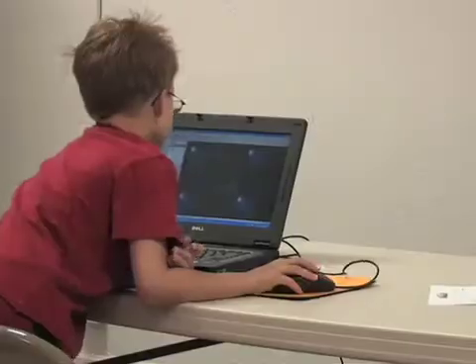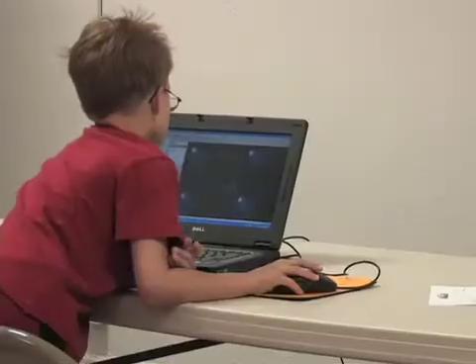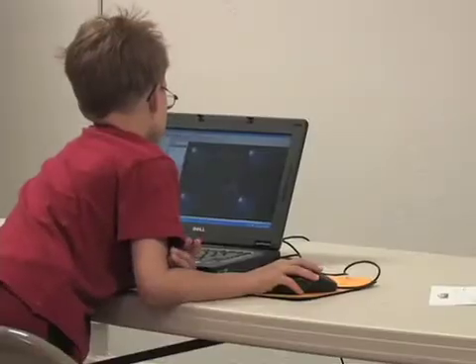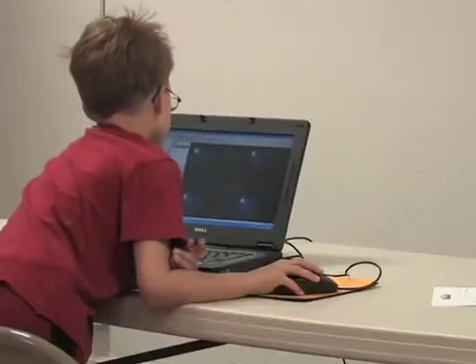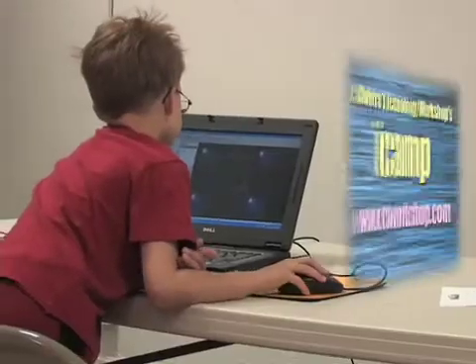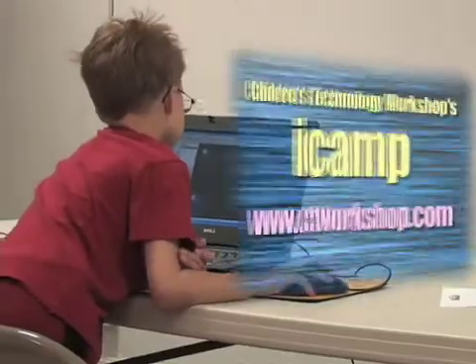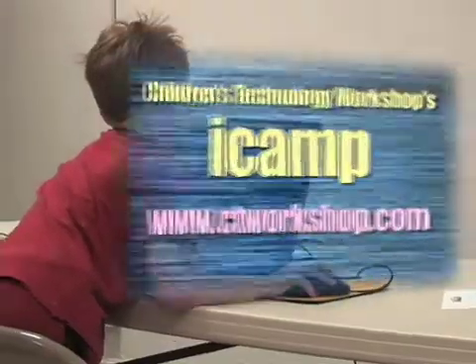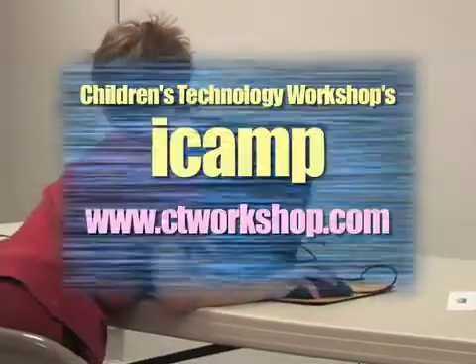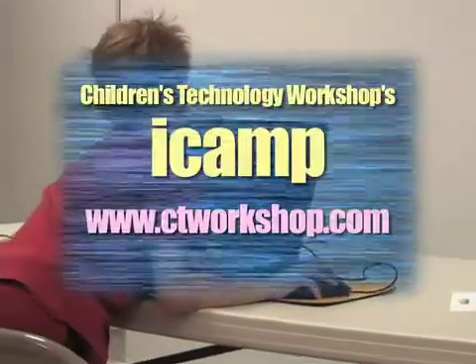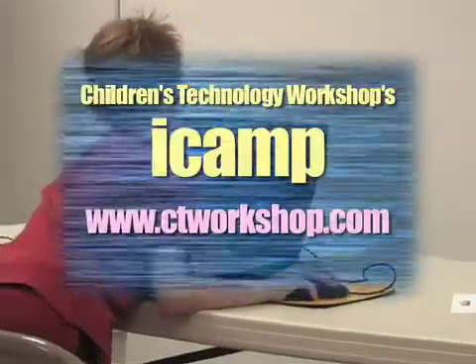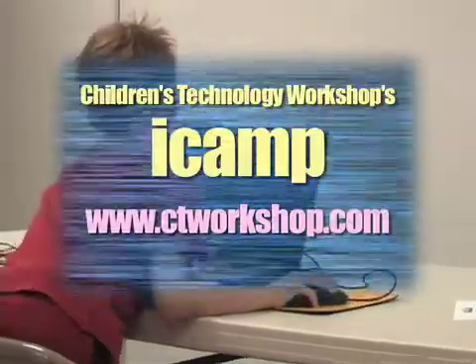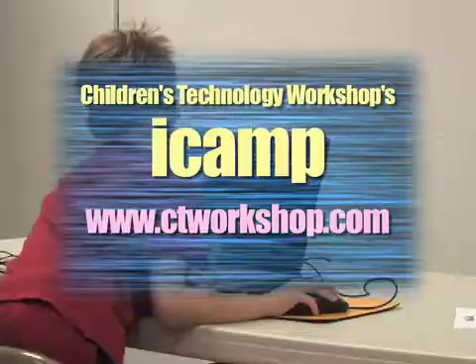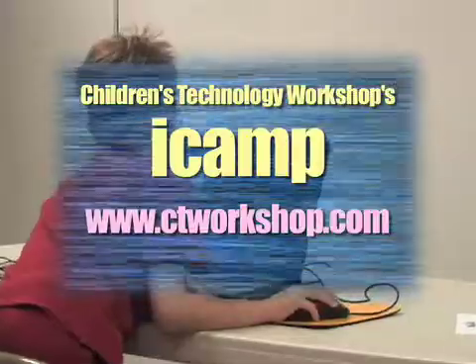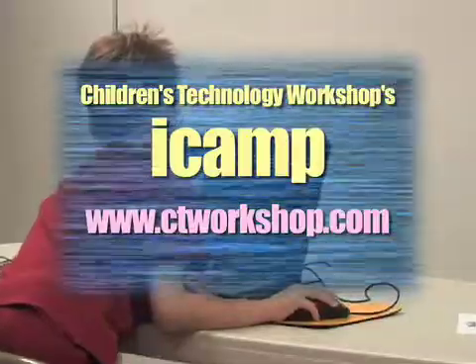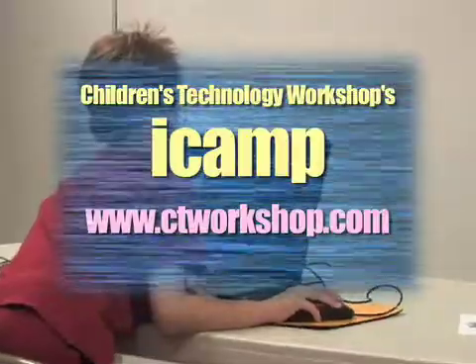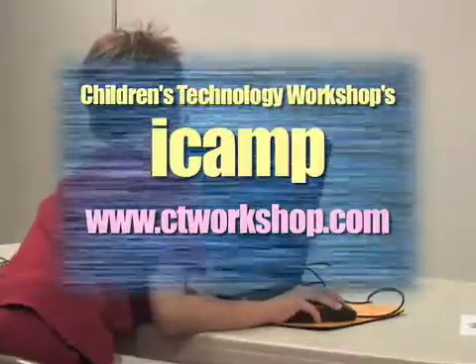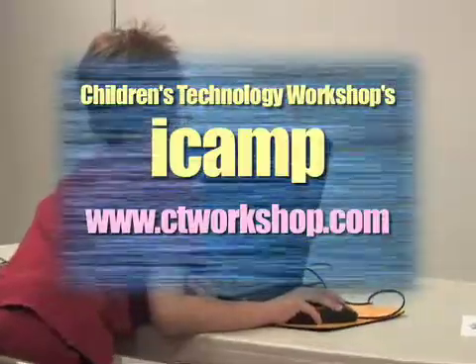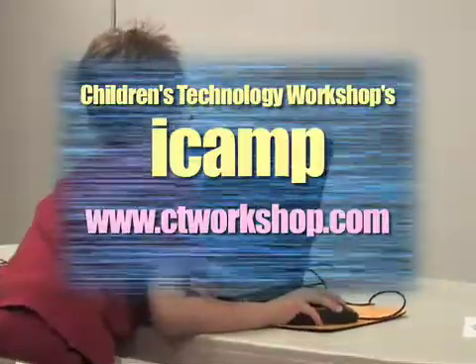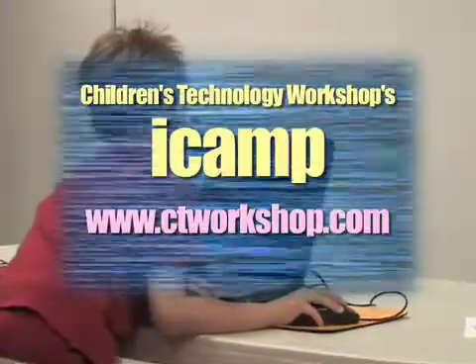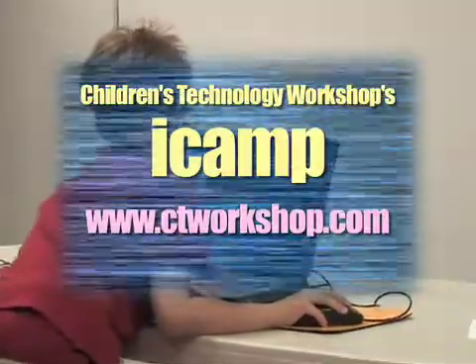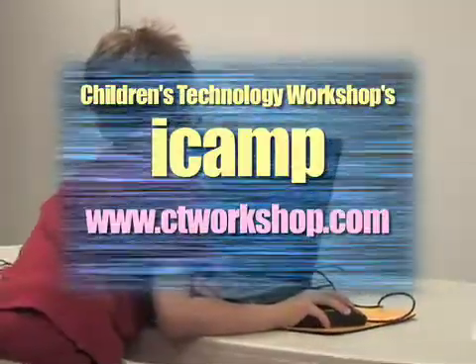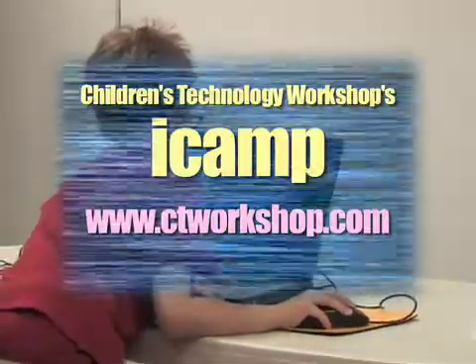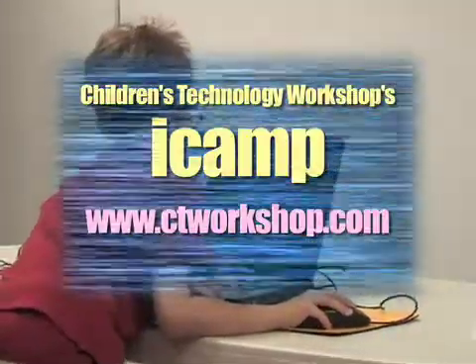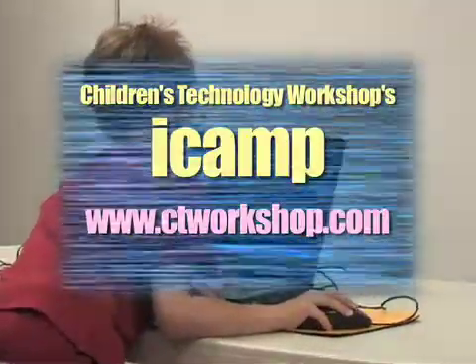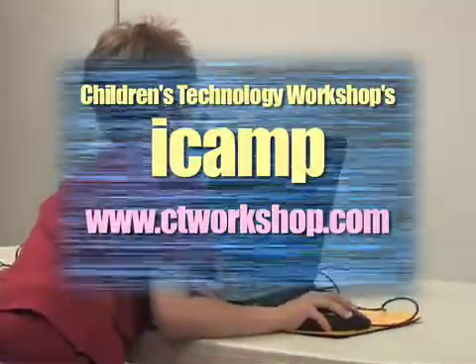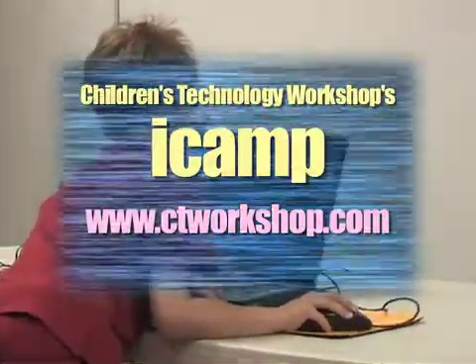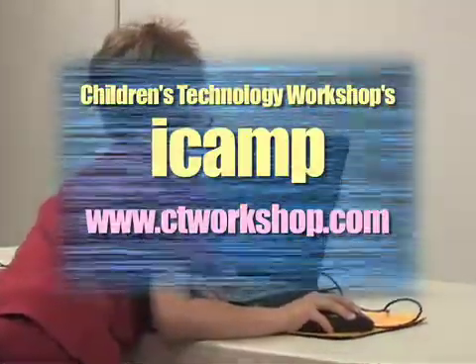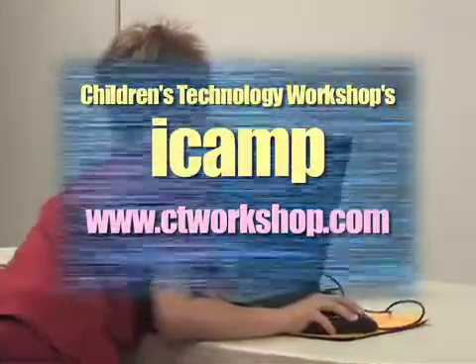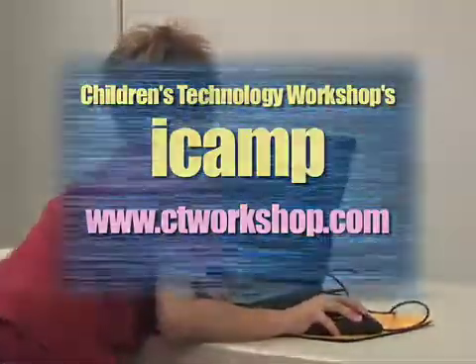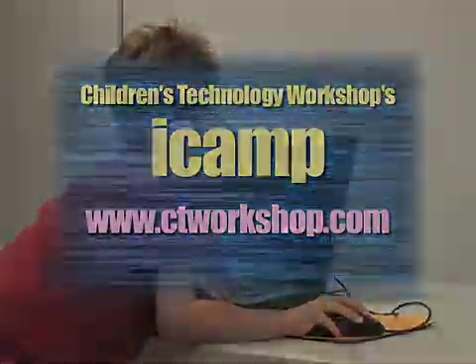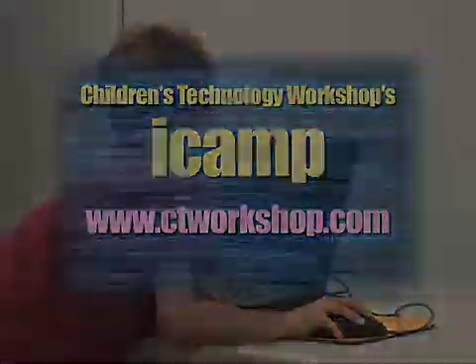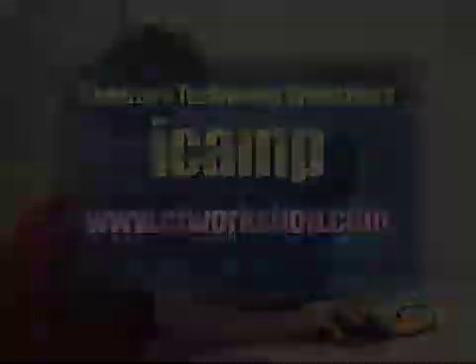For more information you can go to www.ctworkshop.com. For the Needham Channel News, I'm Ashley Jullier.